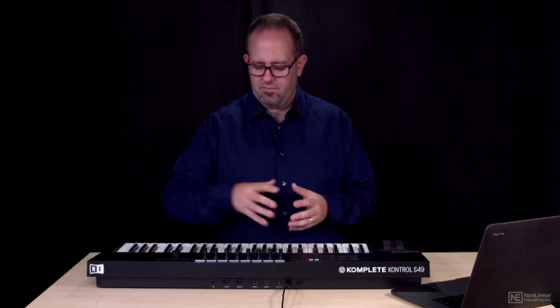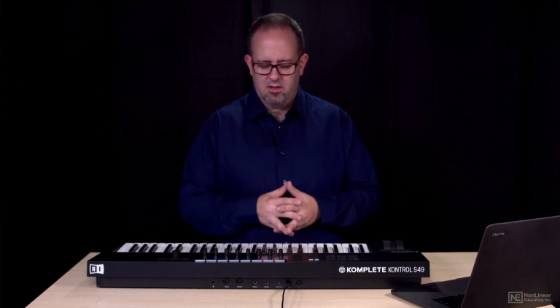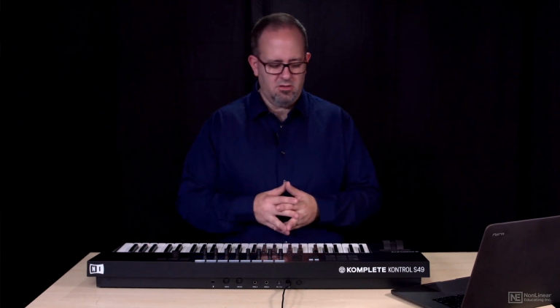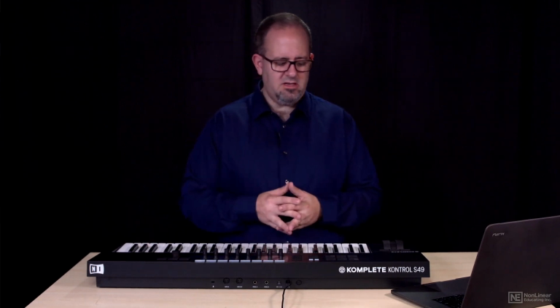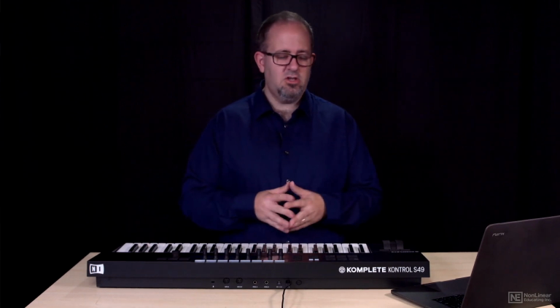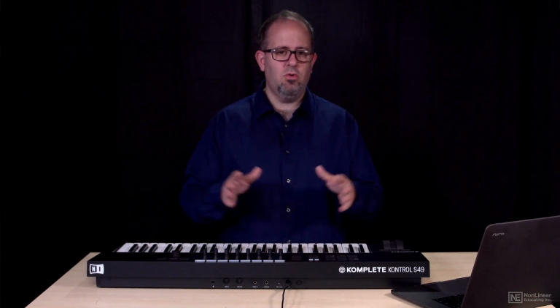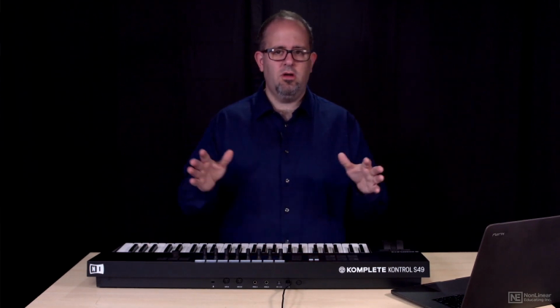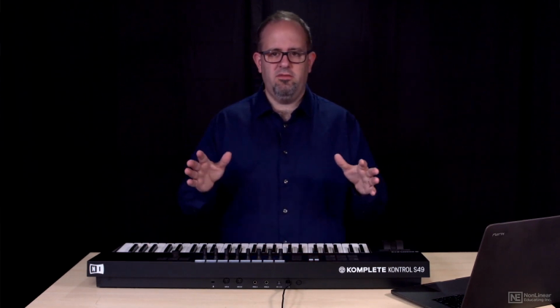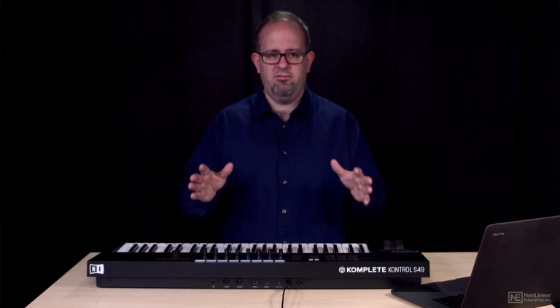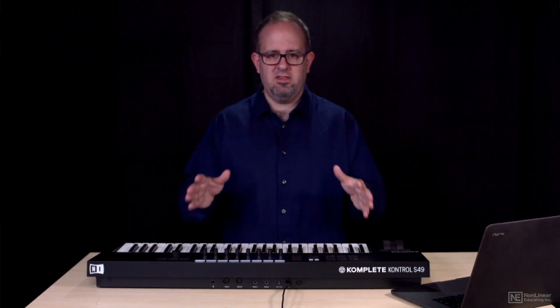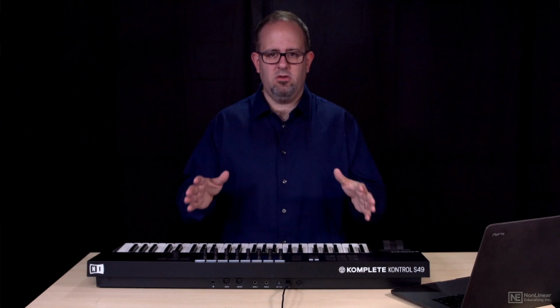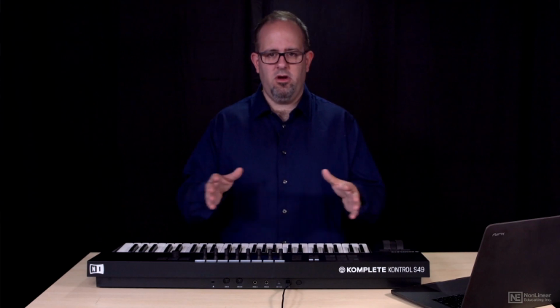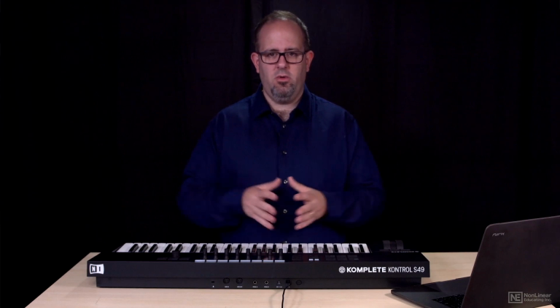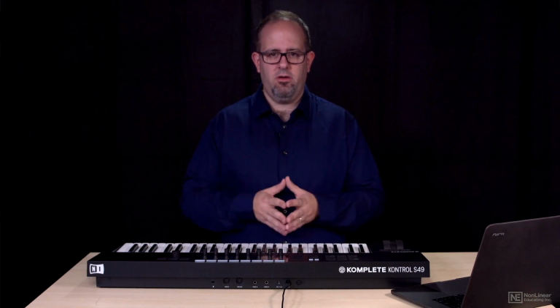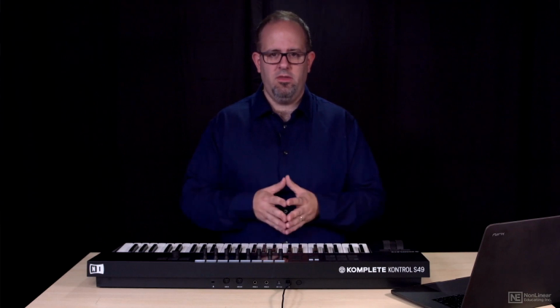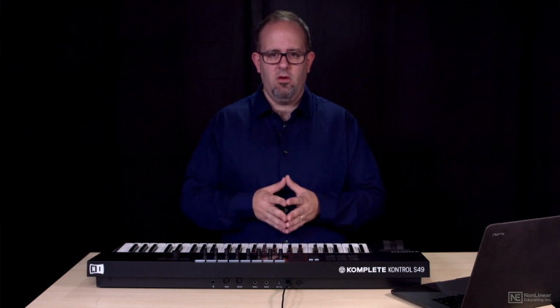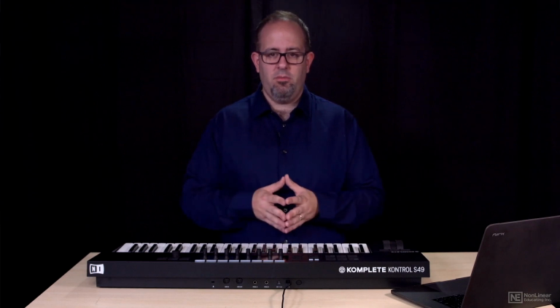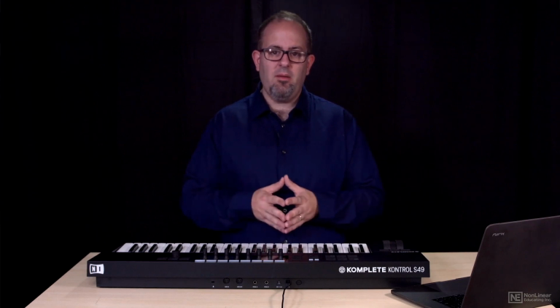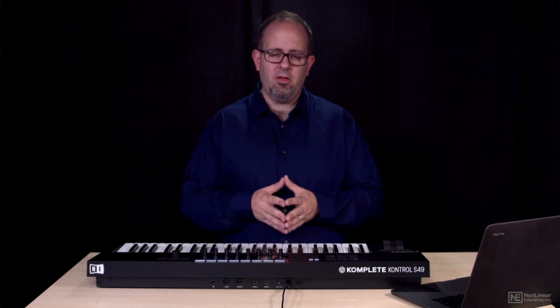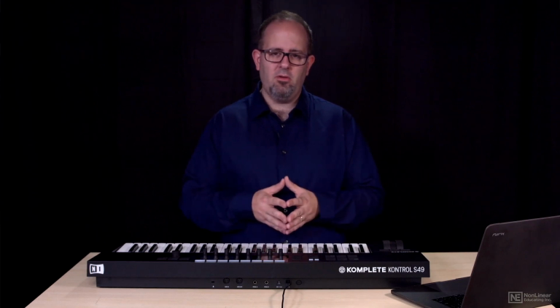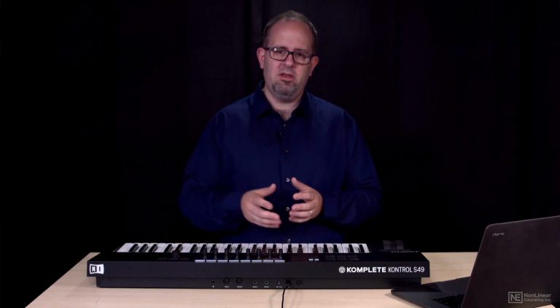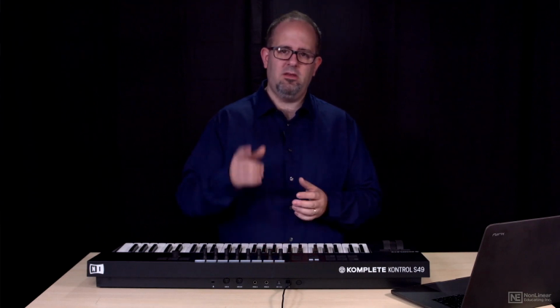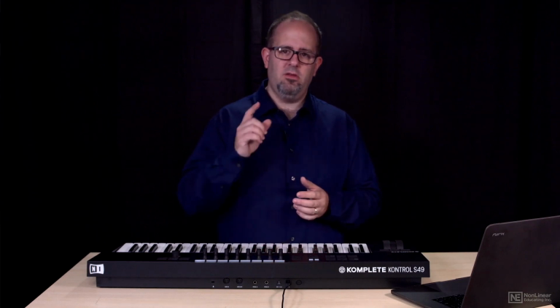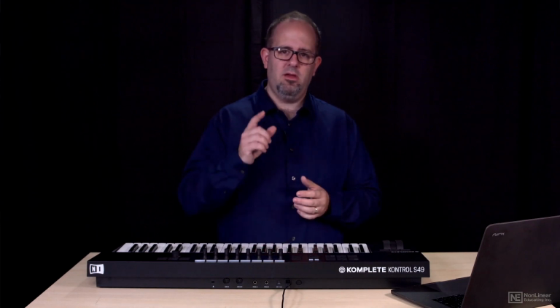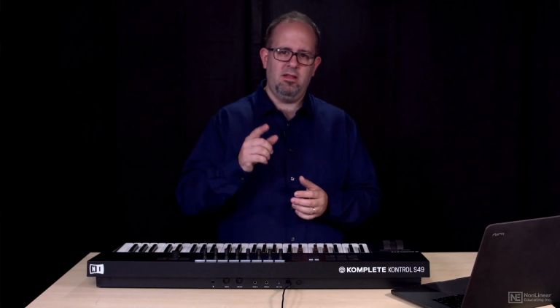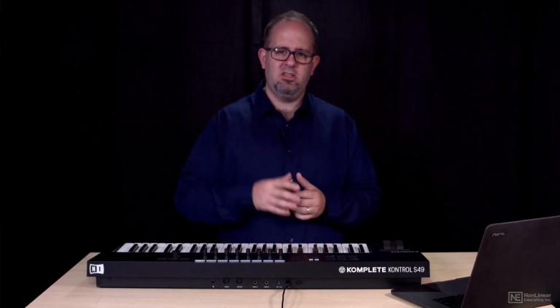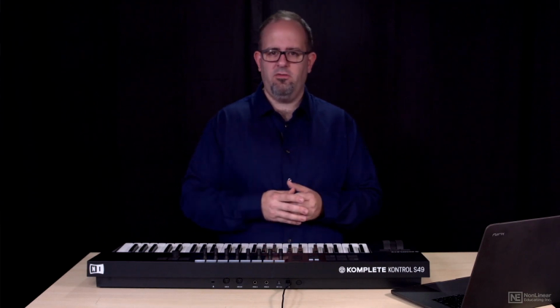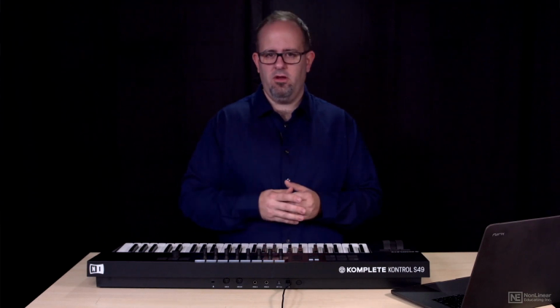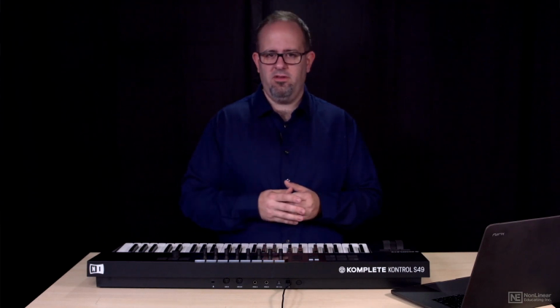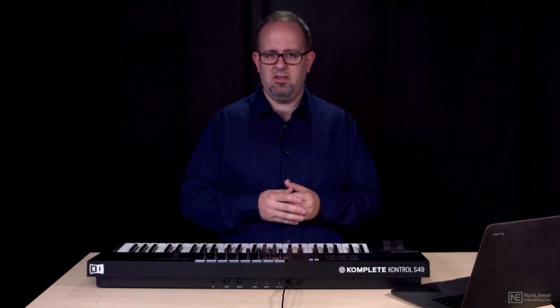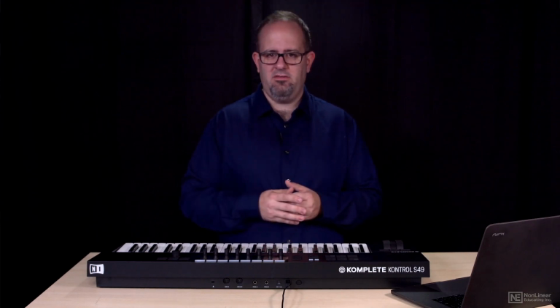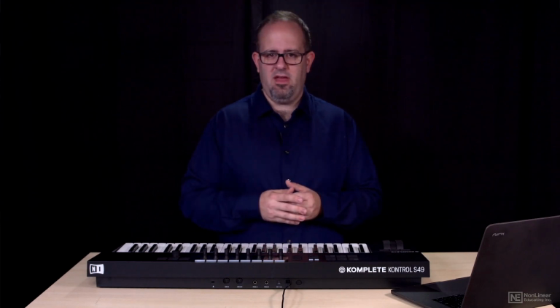So that's a tour of the physical hardware. We're probably going to want to take a look at the software interface after that.